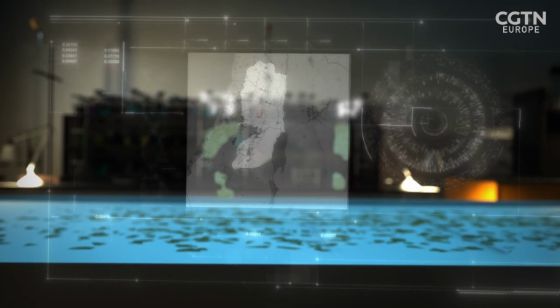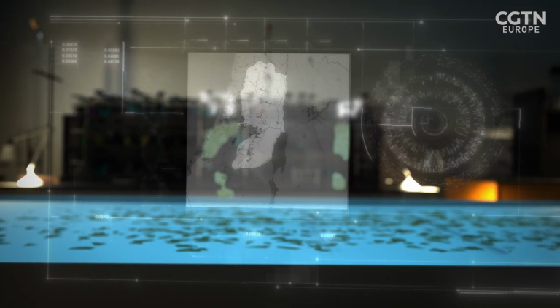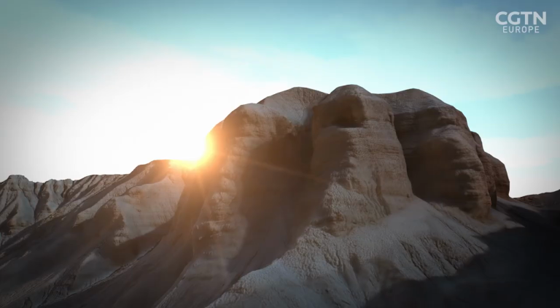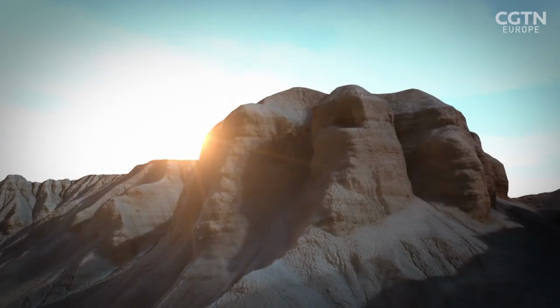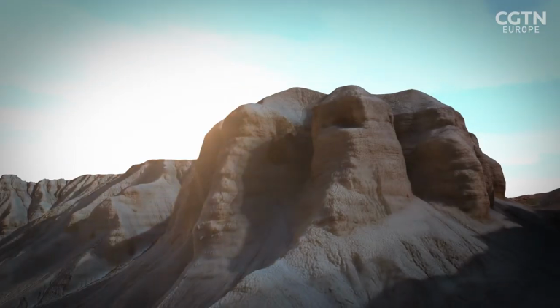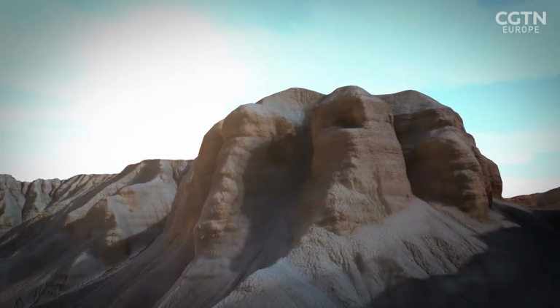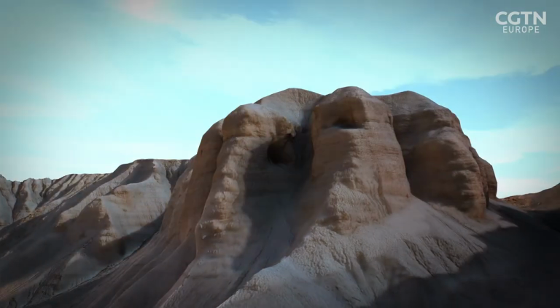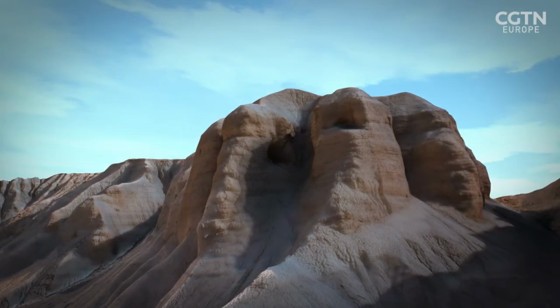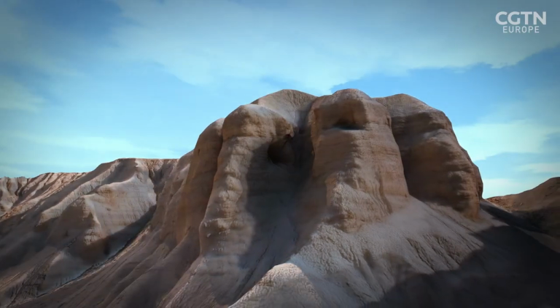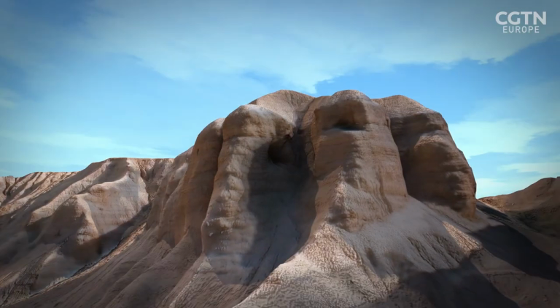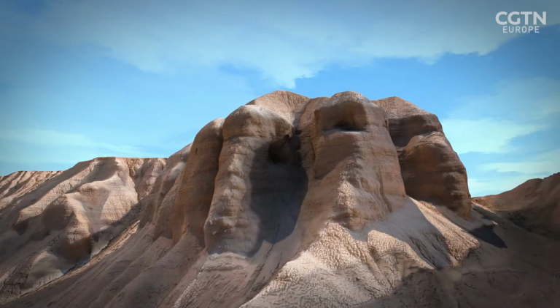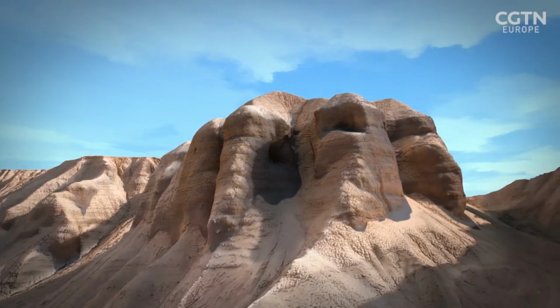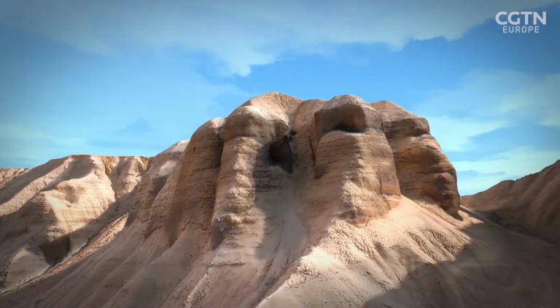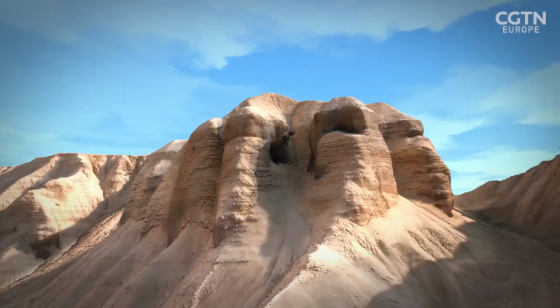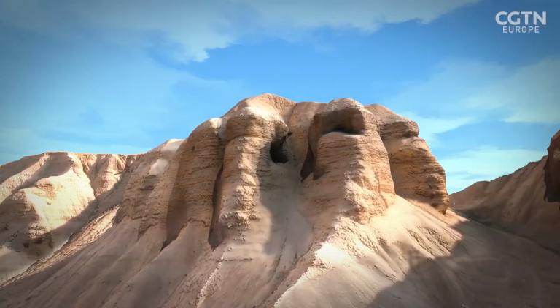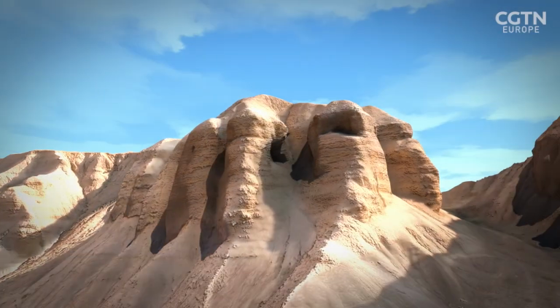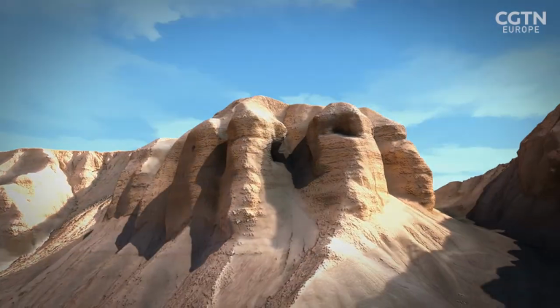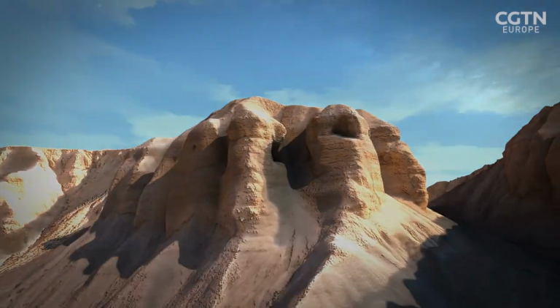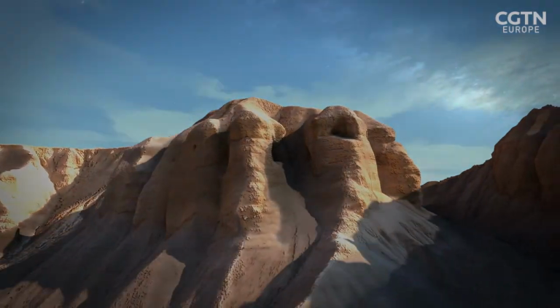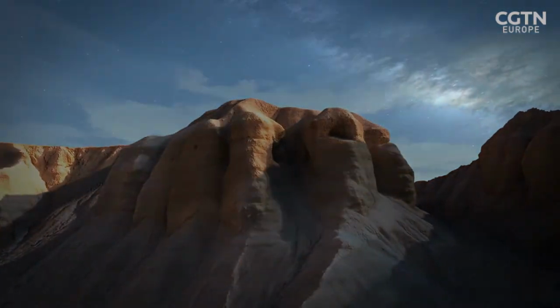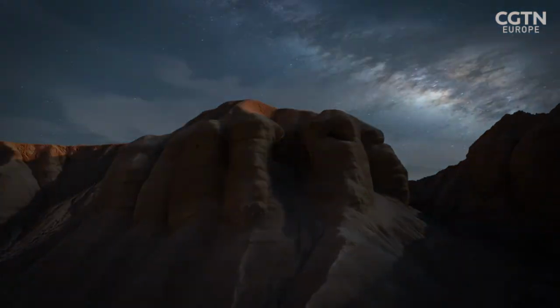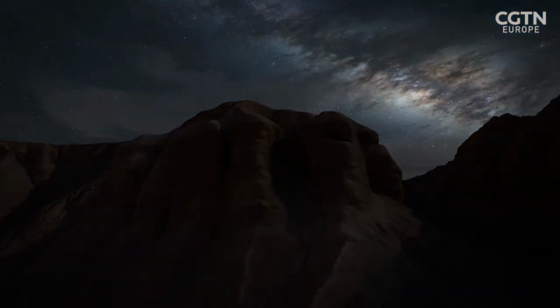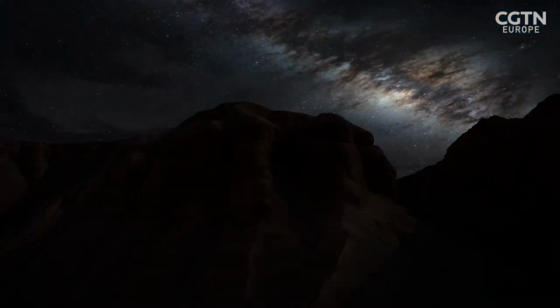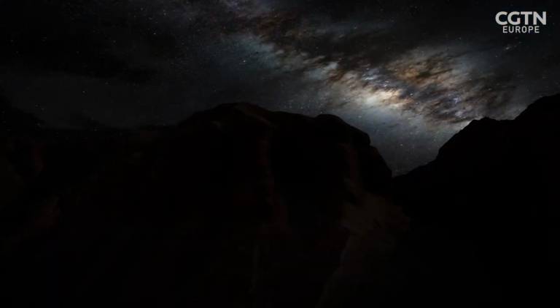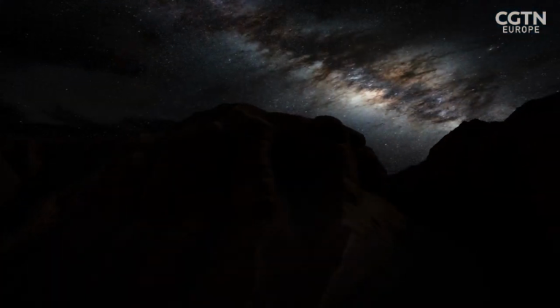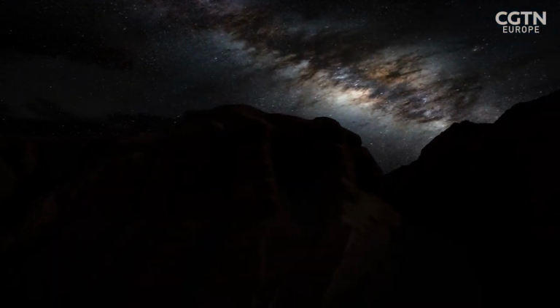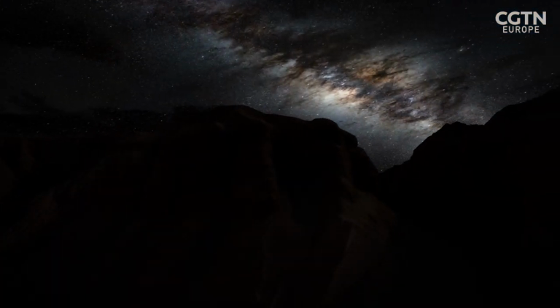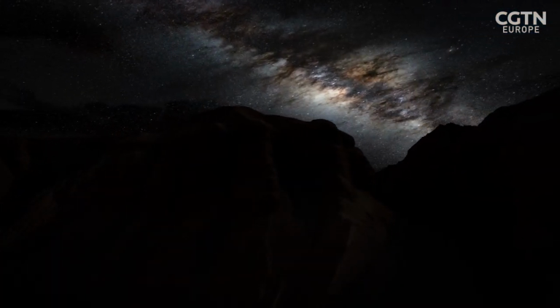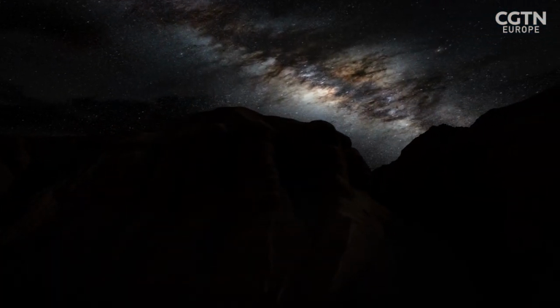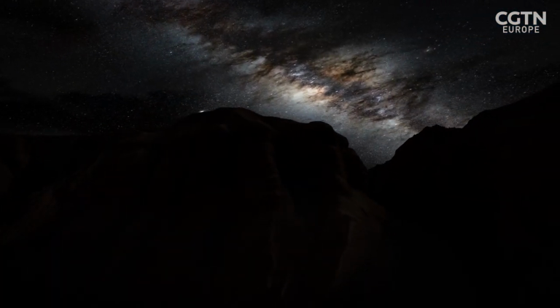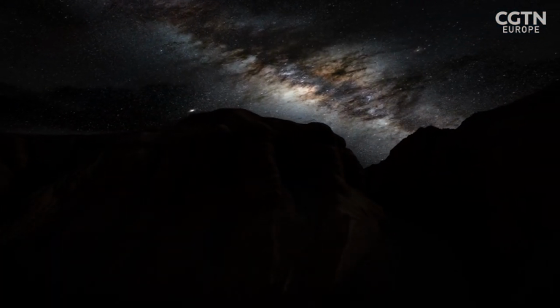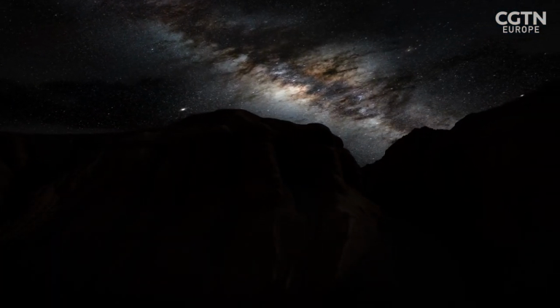The team hope to continue studying the Dead Sea Scrolls, with the aim of revealing more of their mysteries in the future.